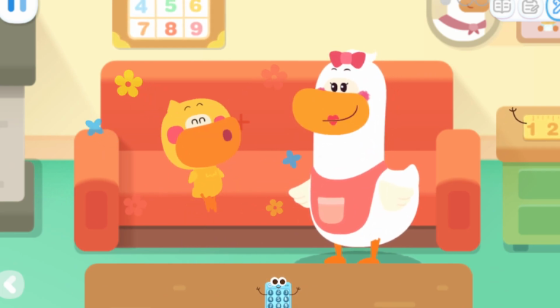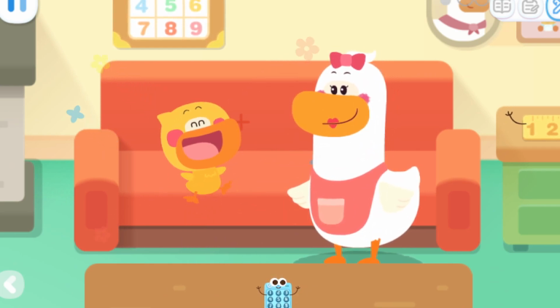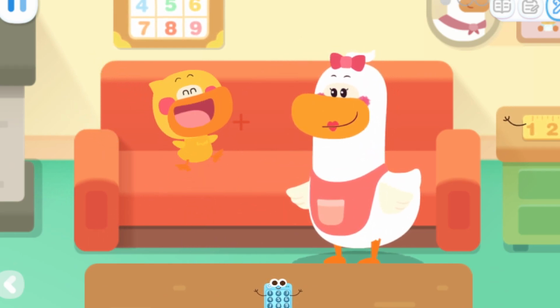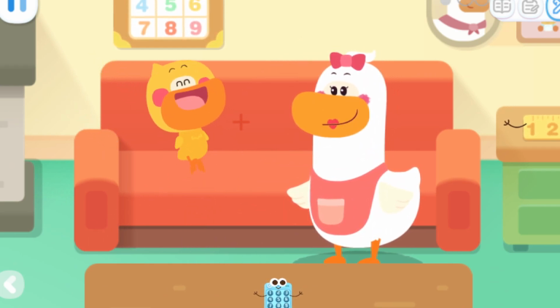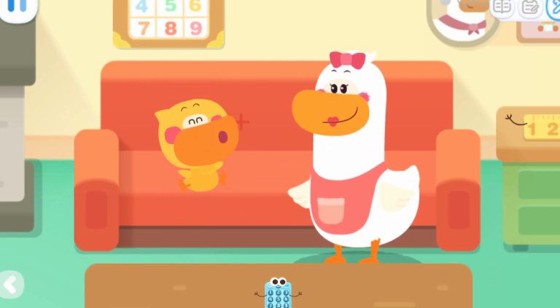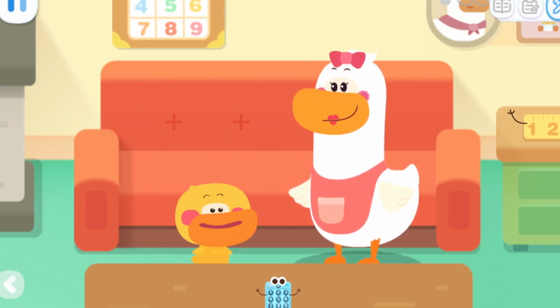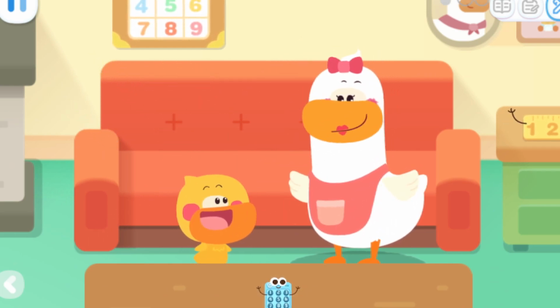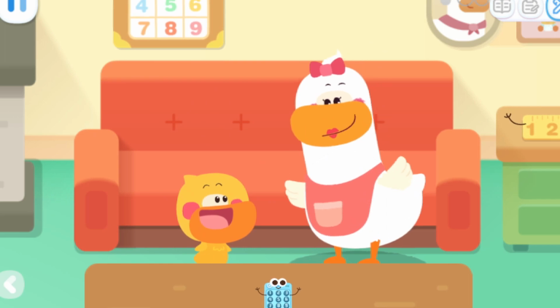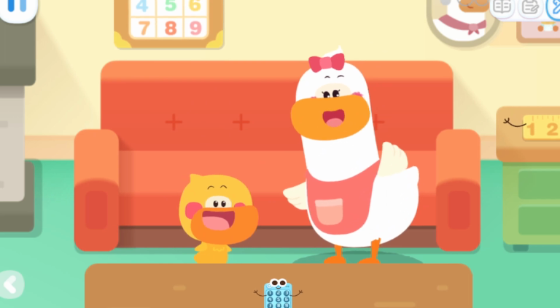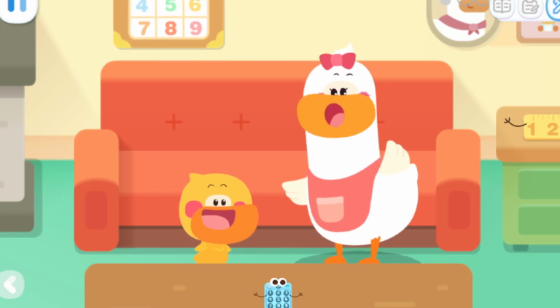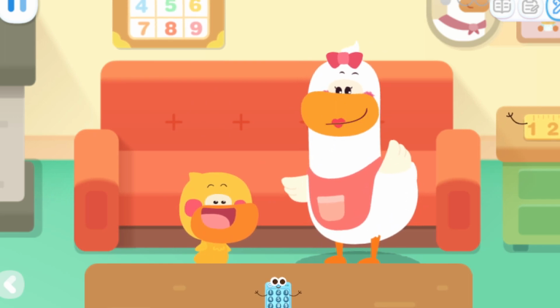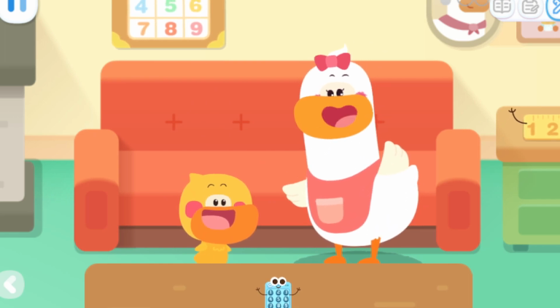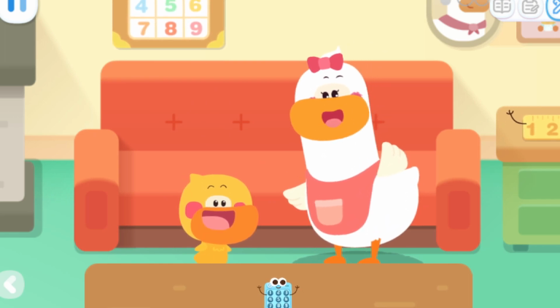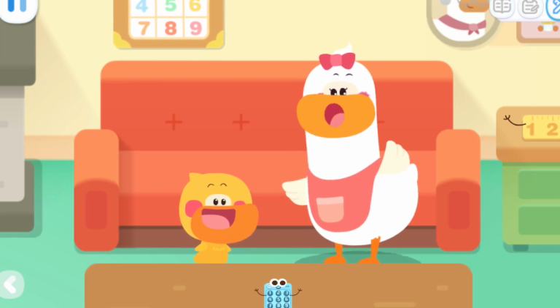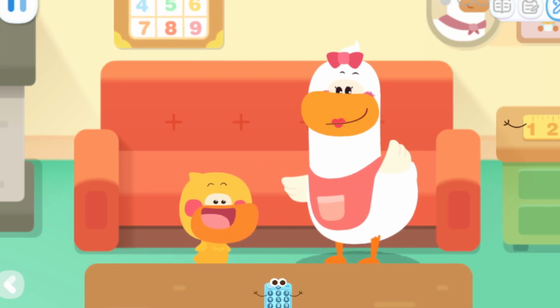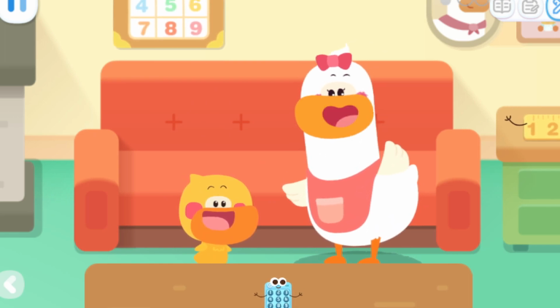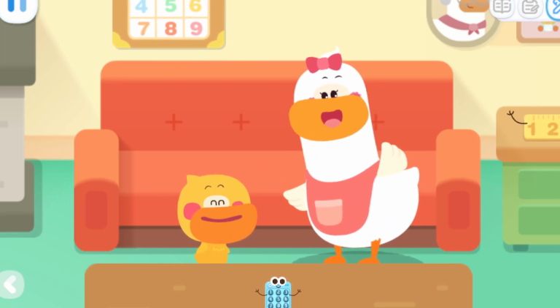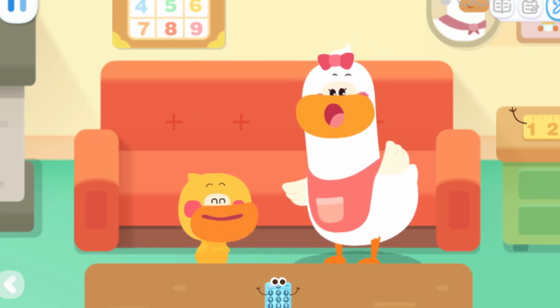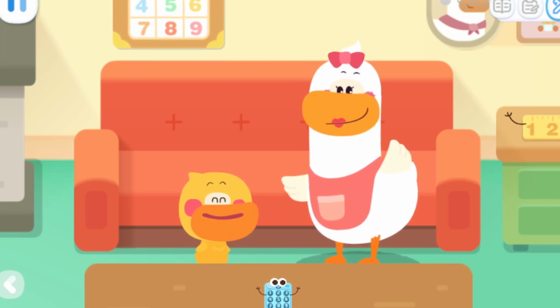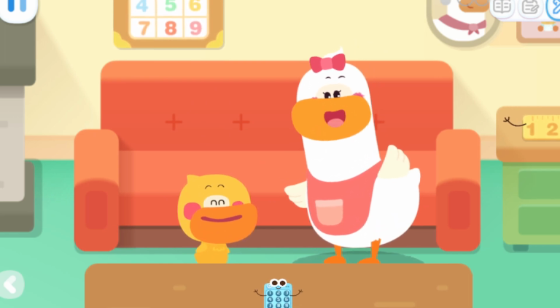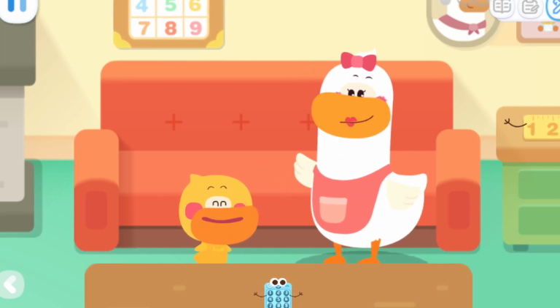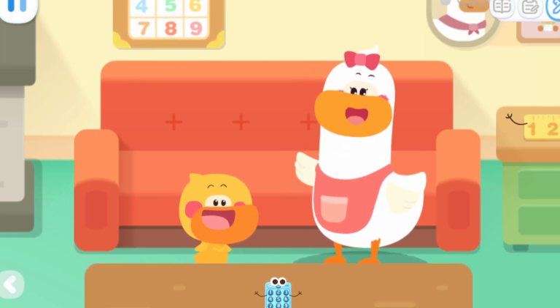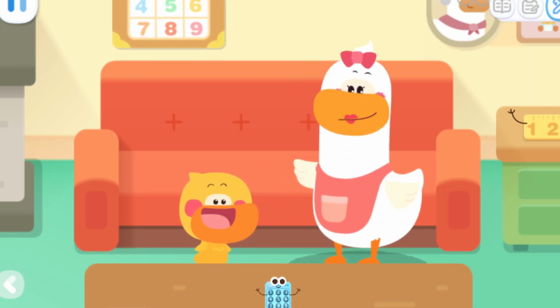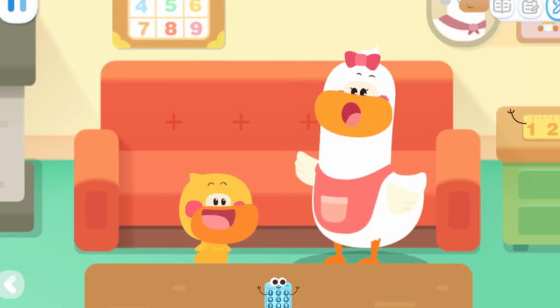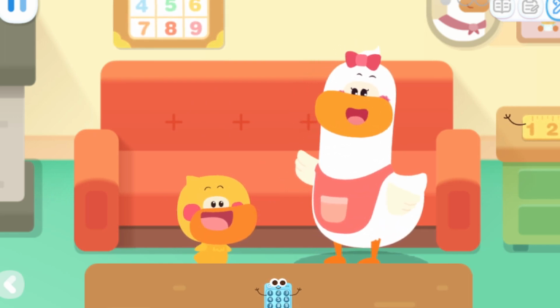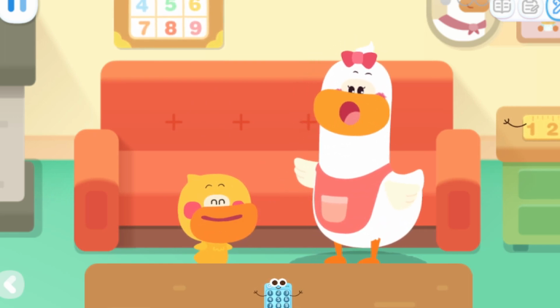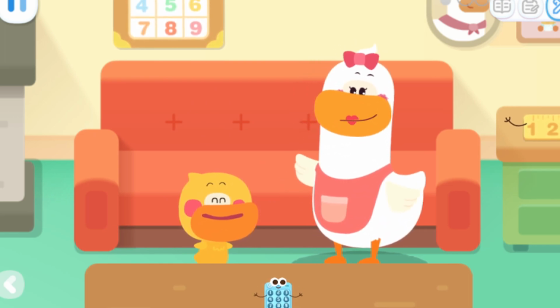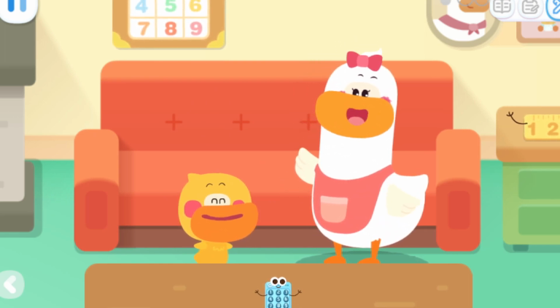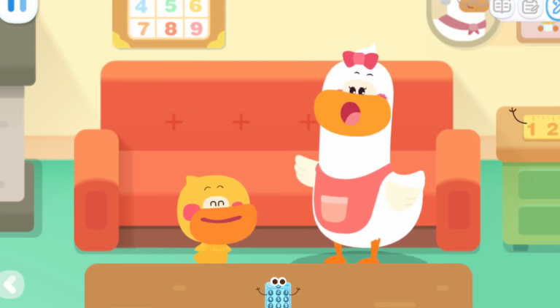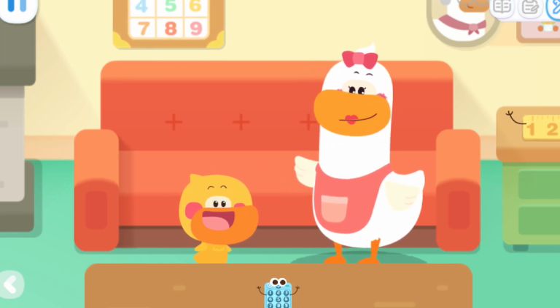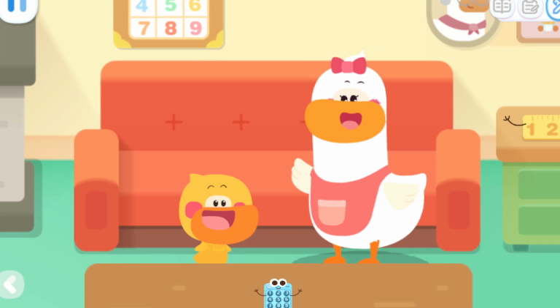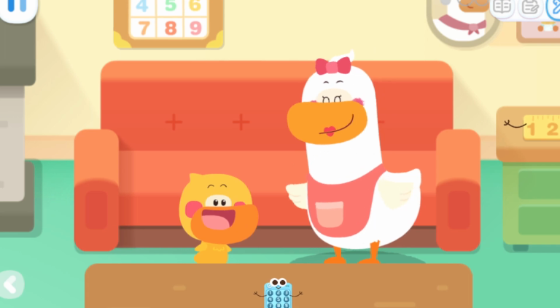Quack, quack, quack, quack, quack! Kids, look for the number elves at home together with Mom and Dad!